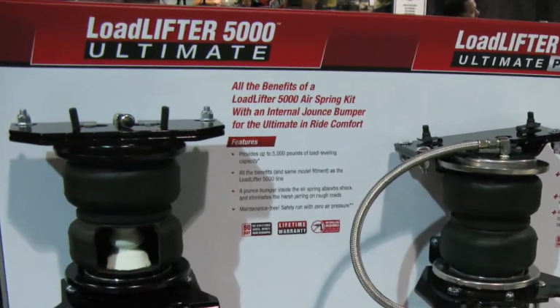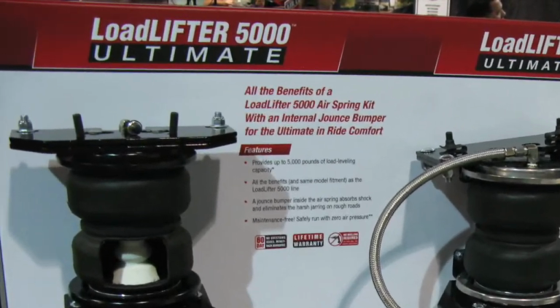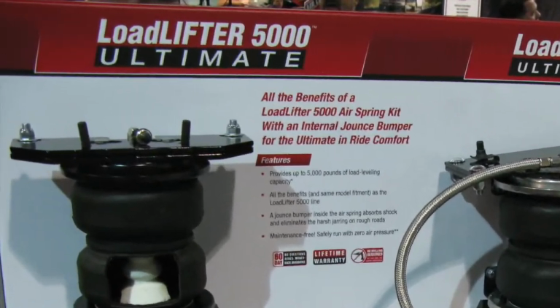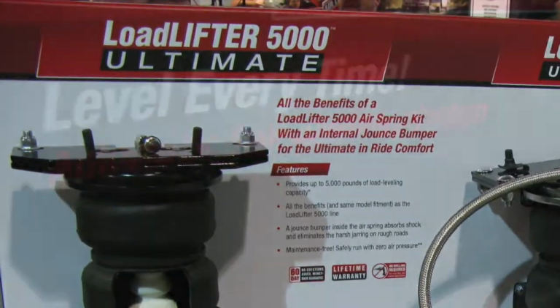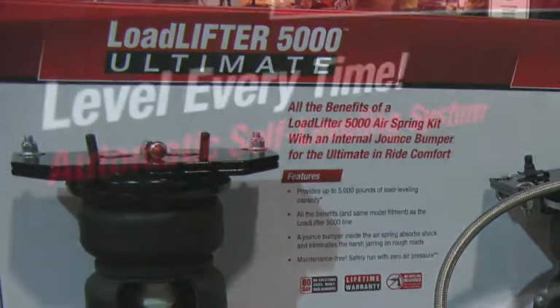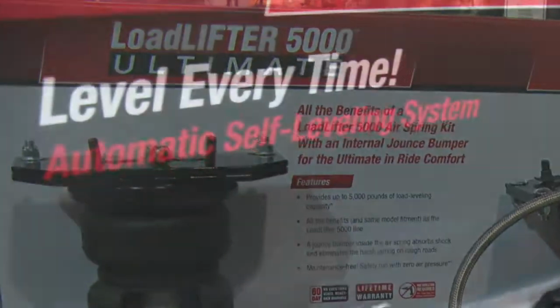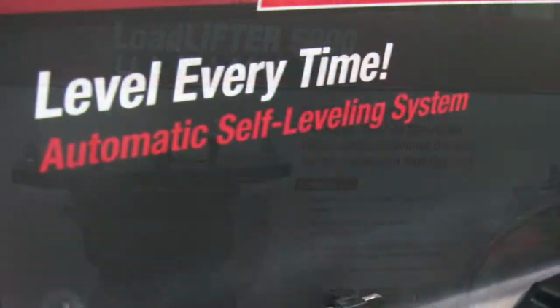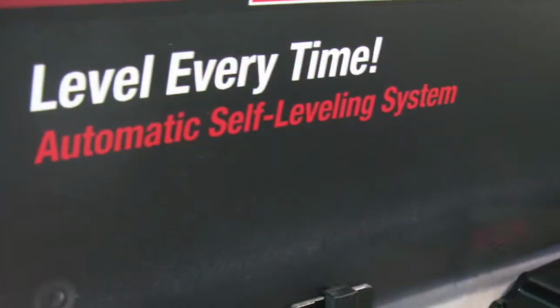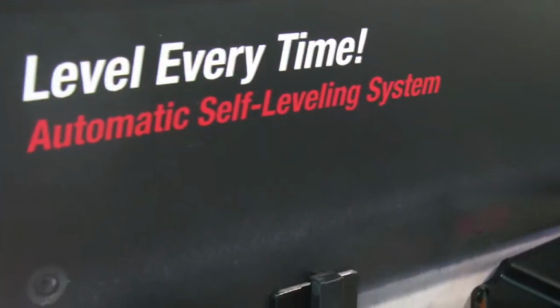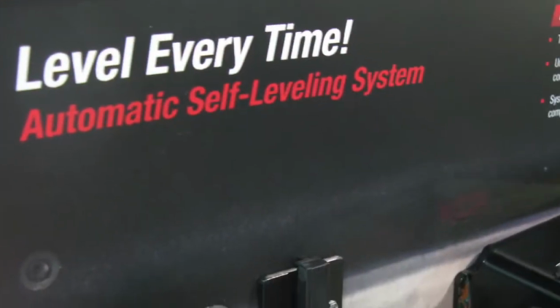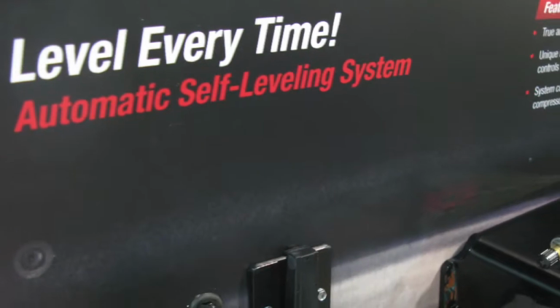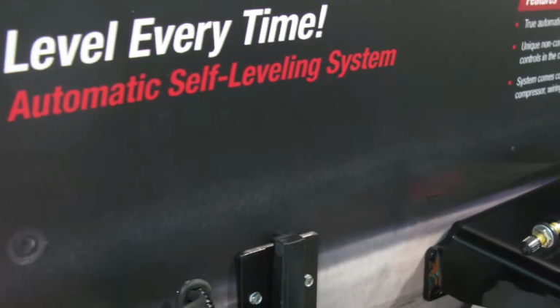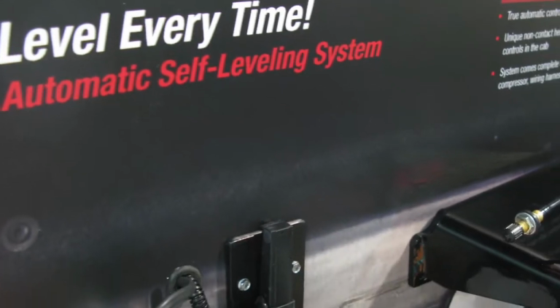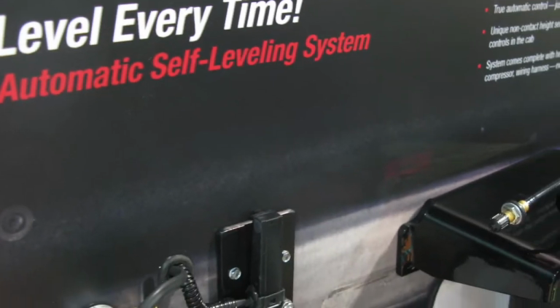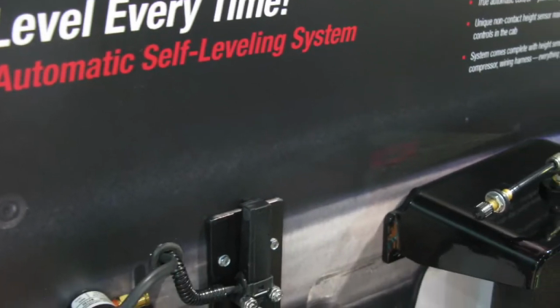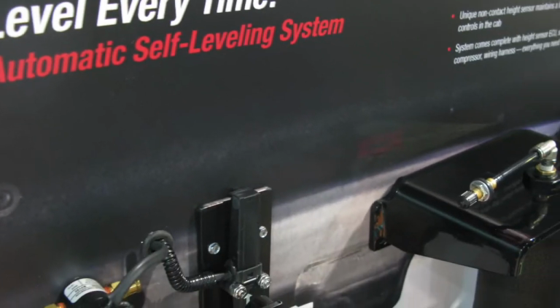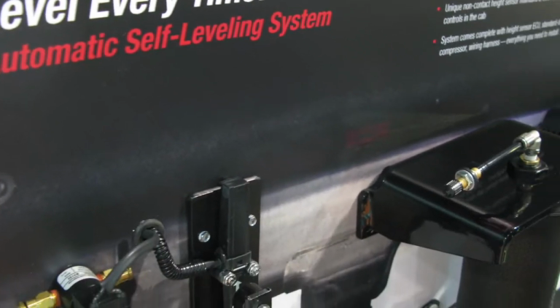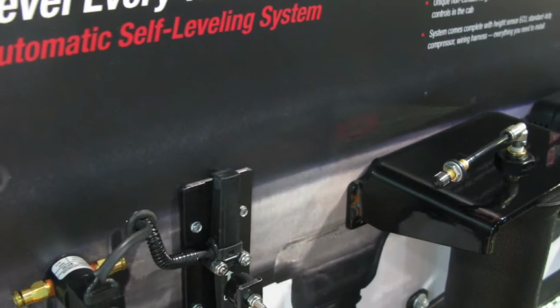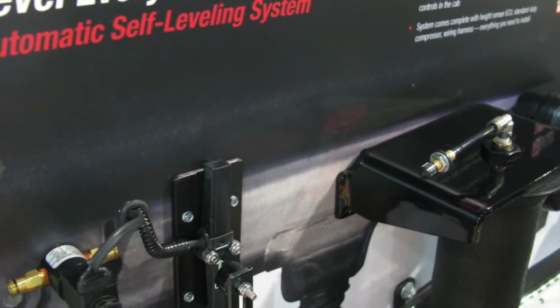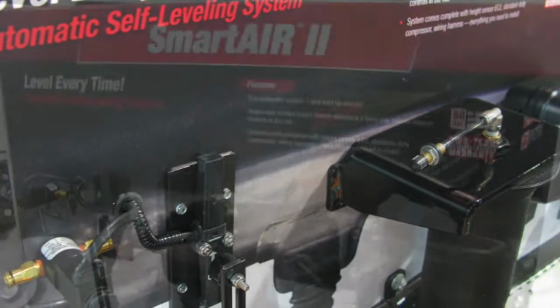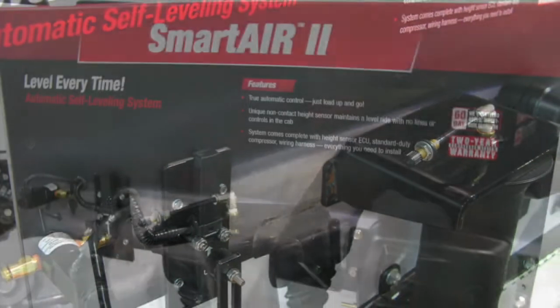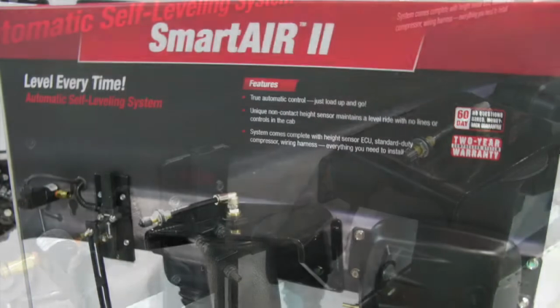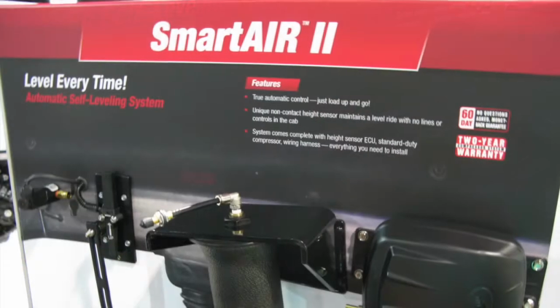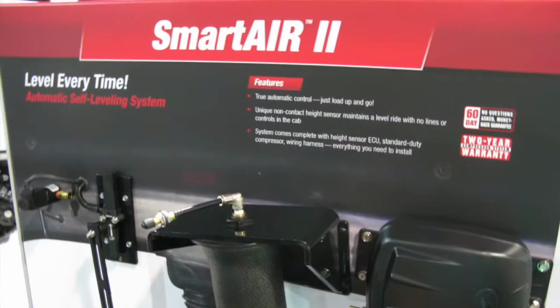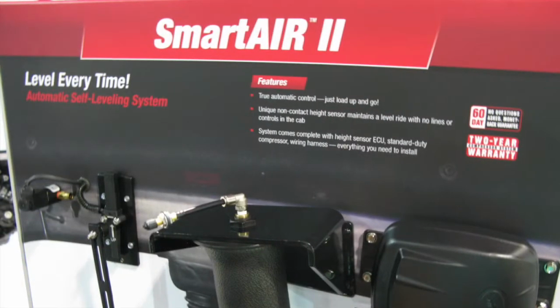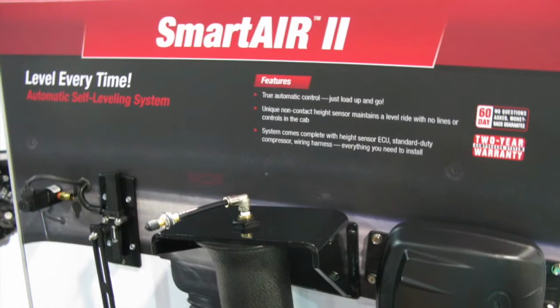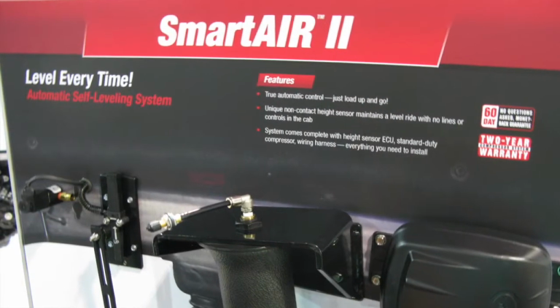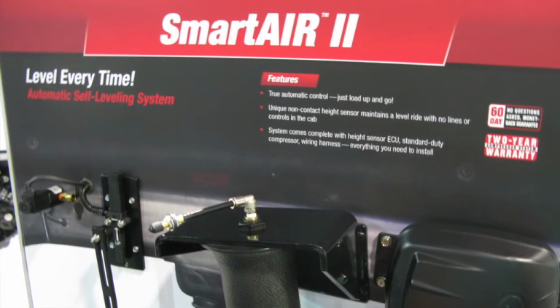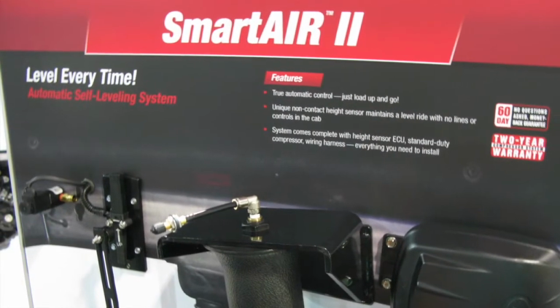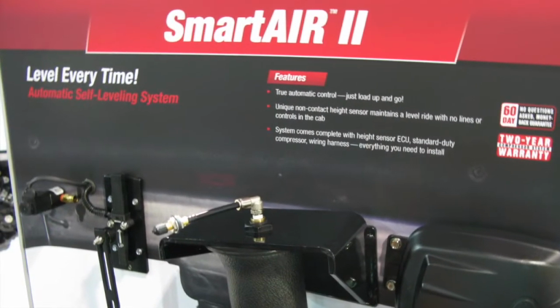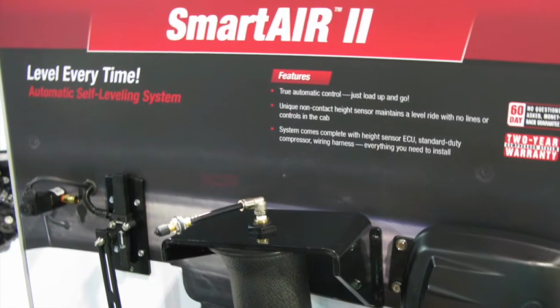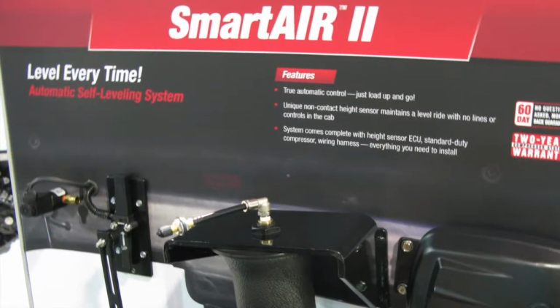I just got through installing mine and wanted to go over some of the key points and show you how it works.